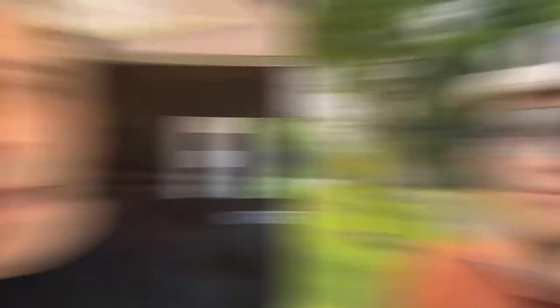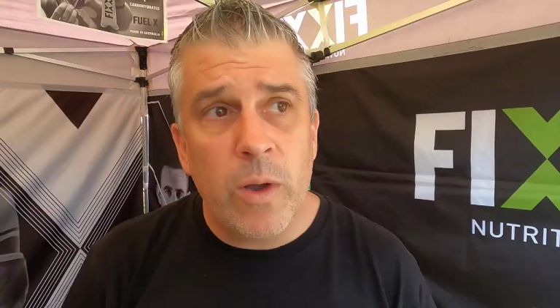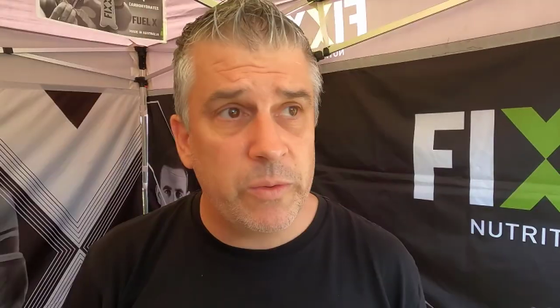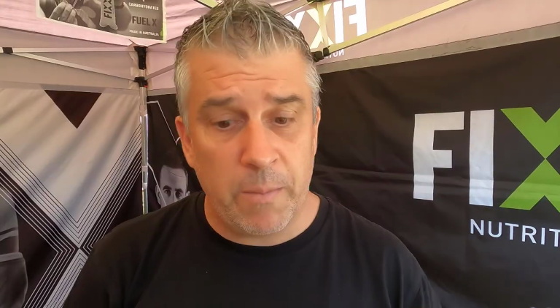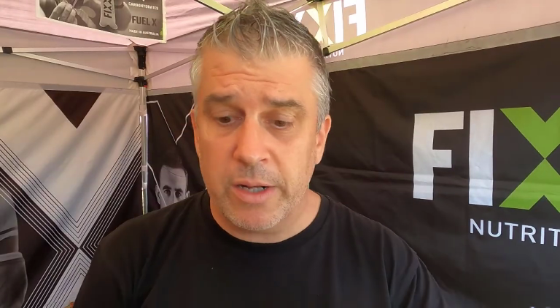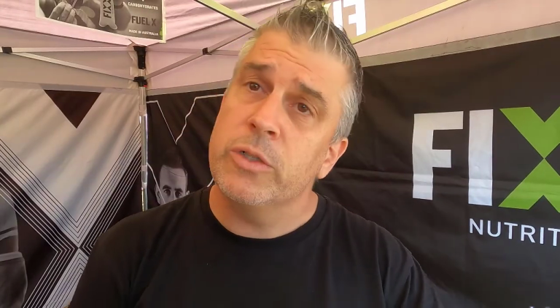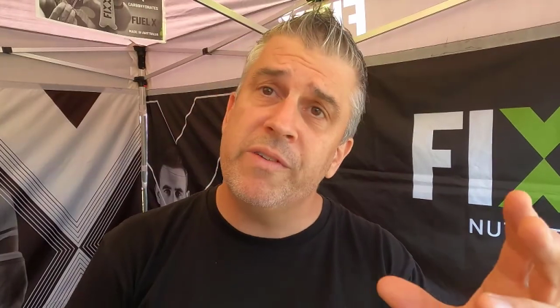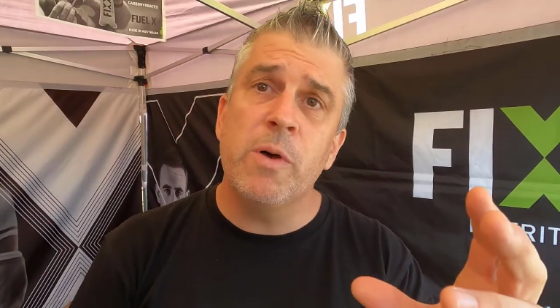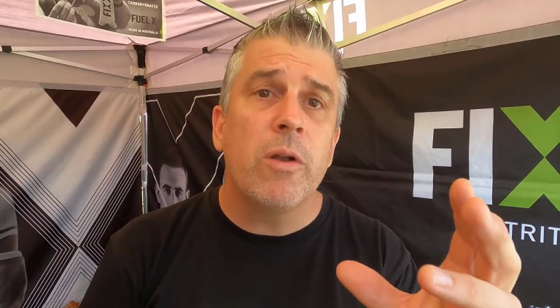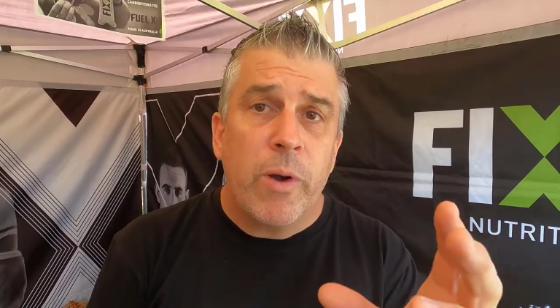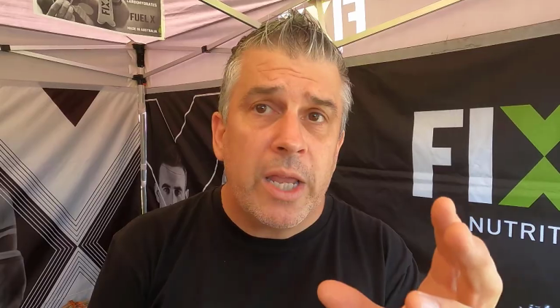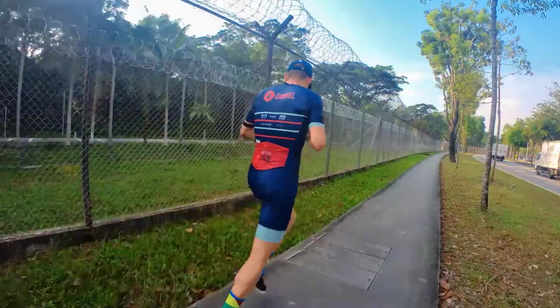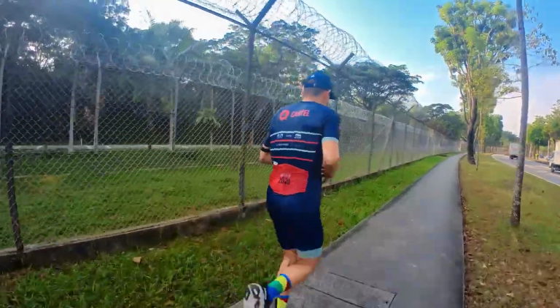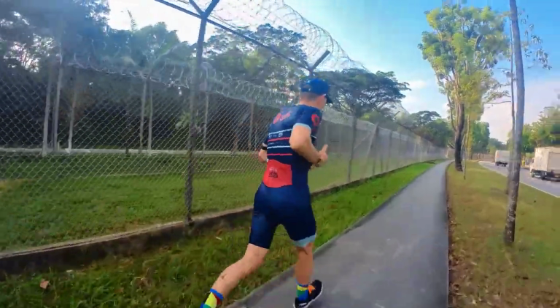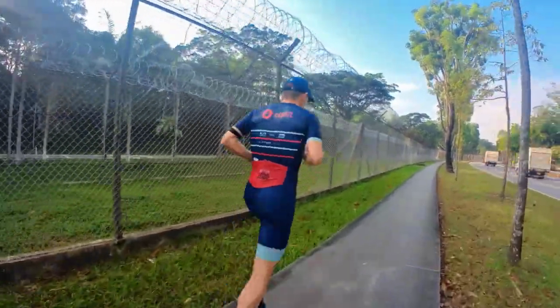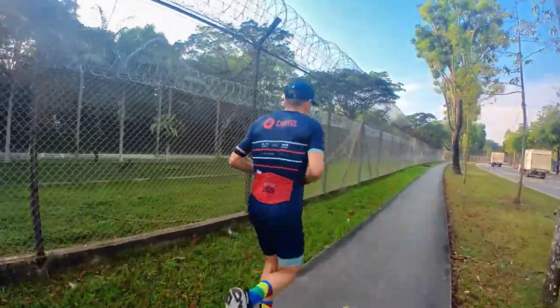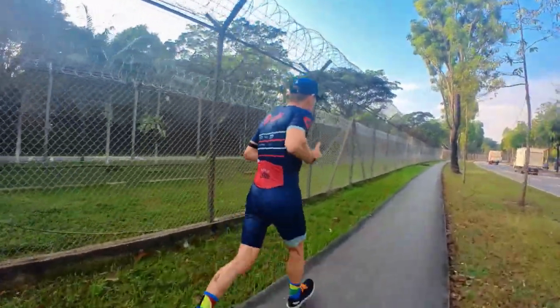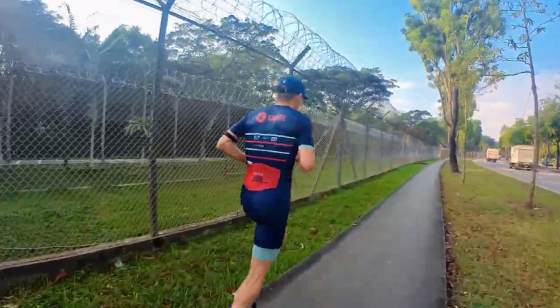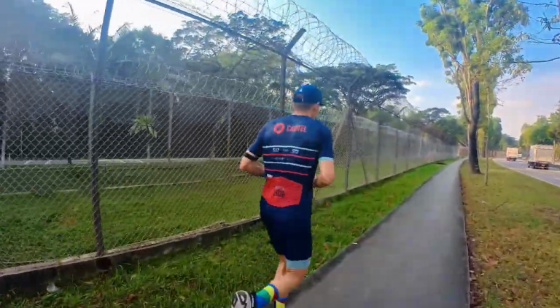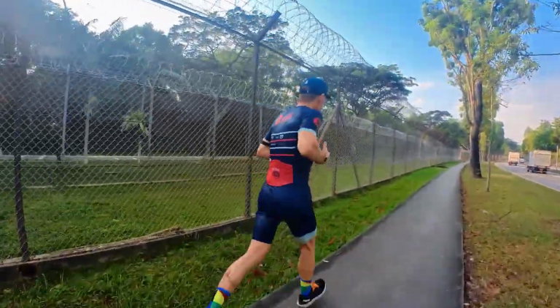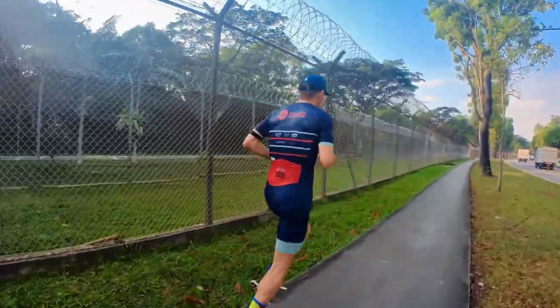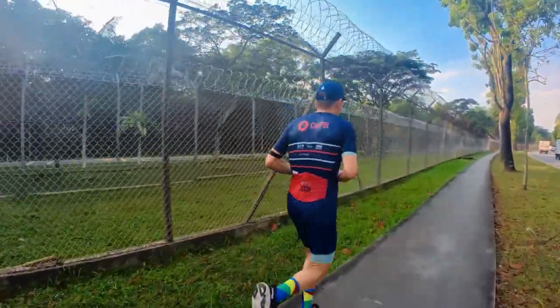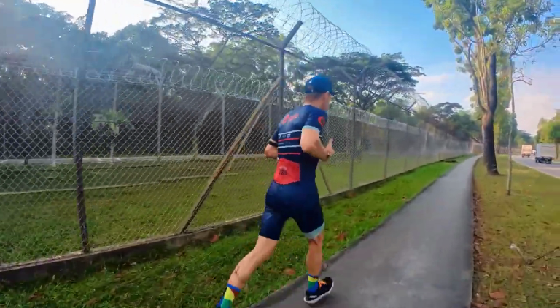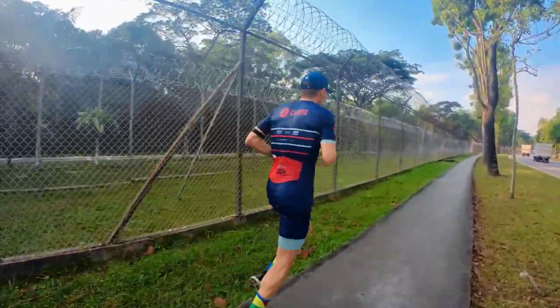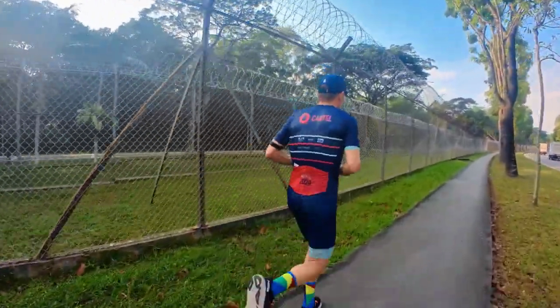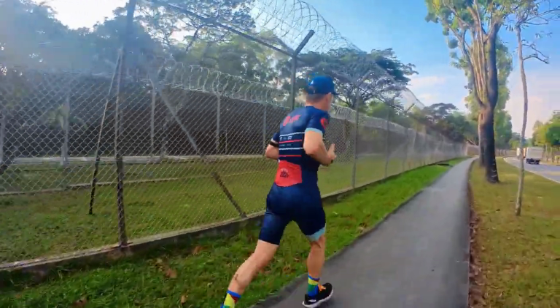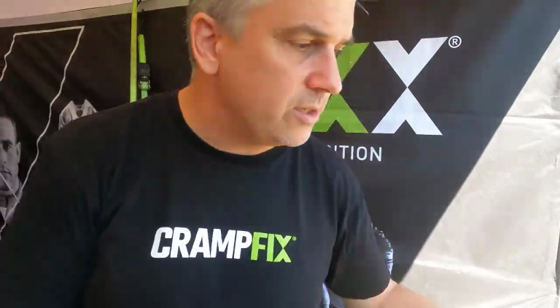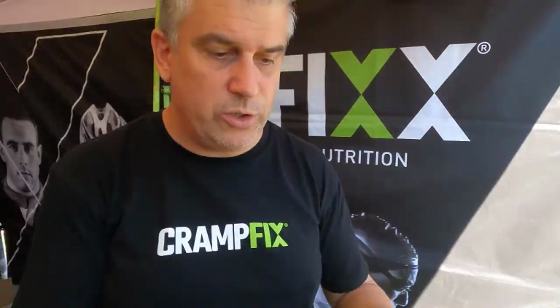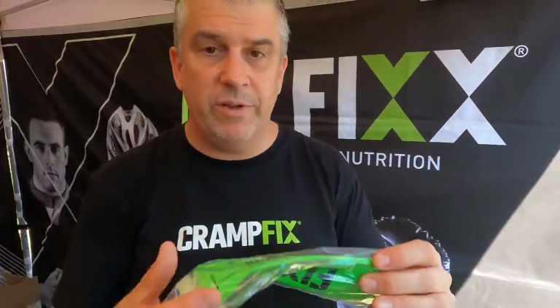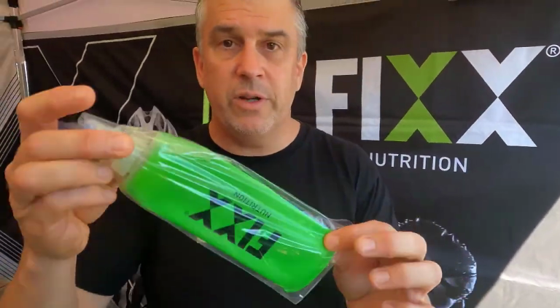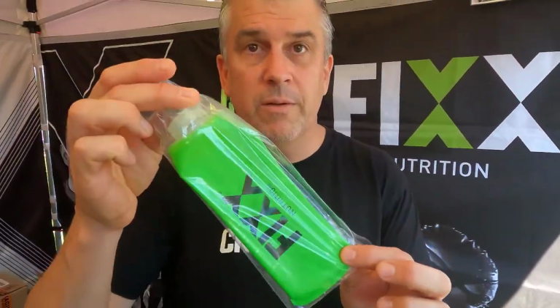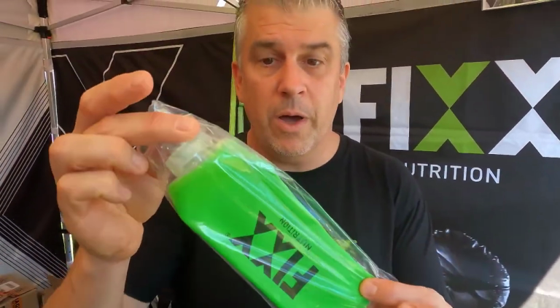We also recommend a little 250ml bottle for running — easy to carry. You can put the product in there as well. That's our 250 bottle.